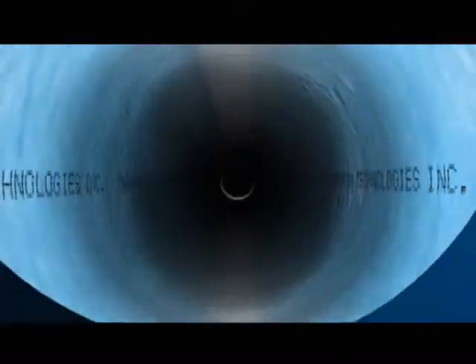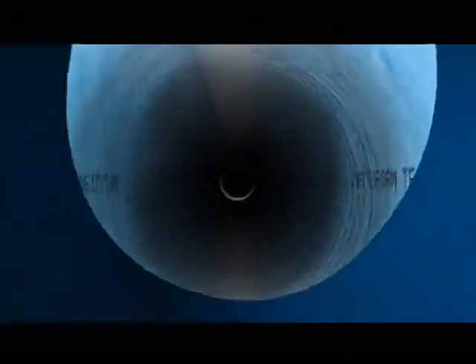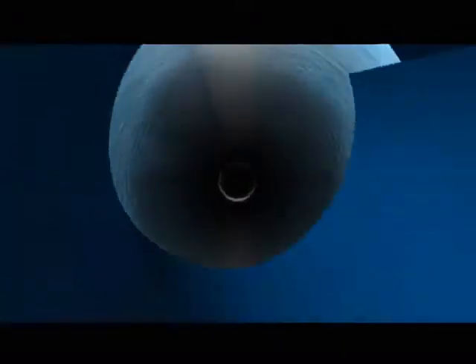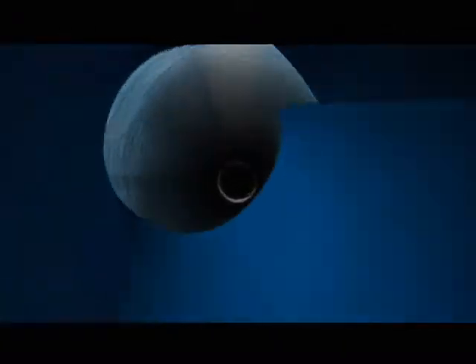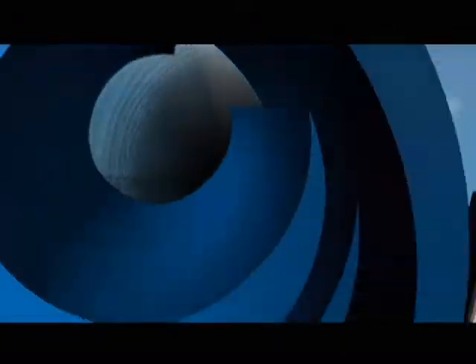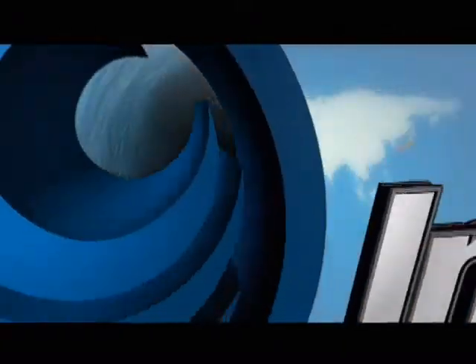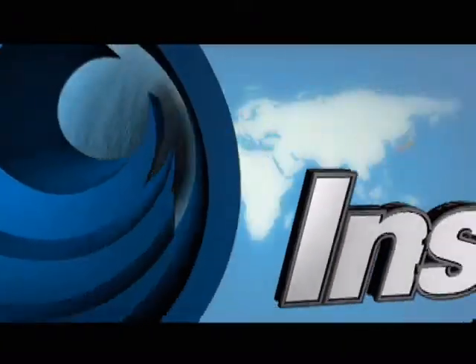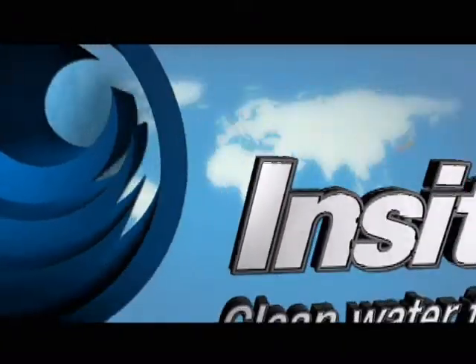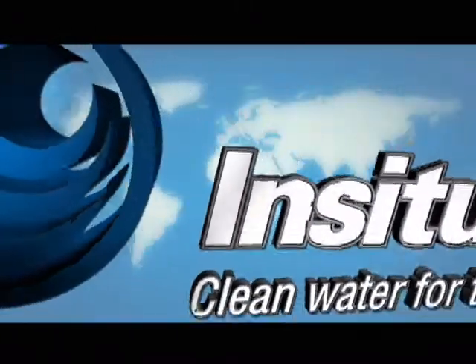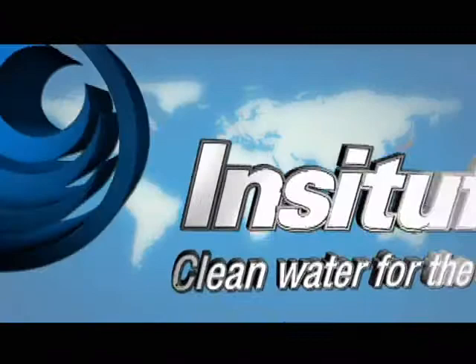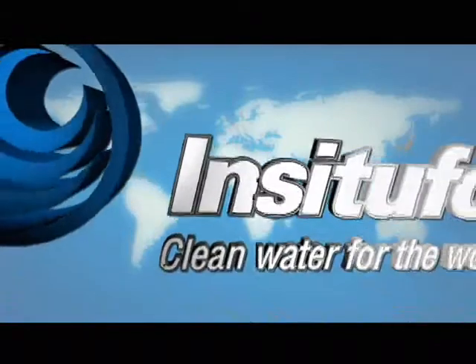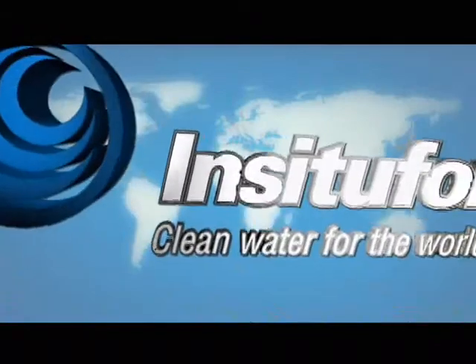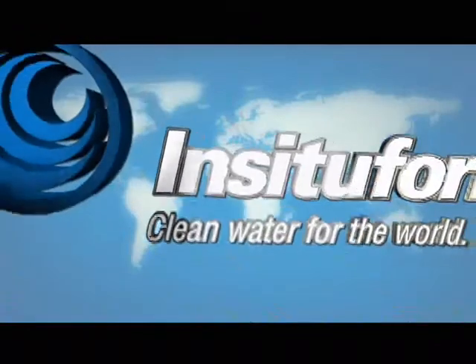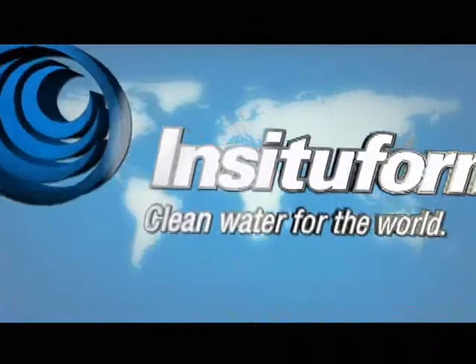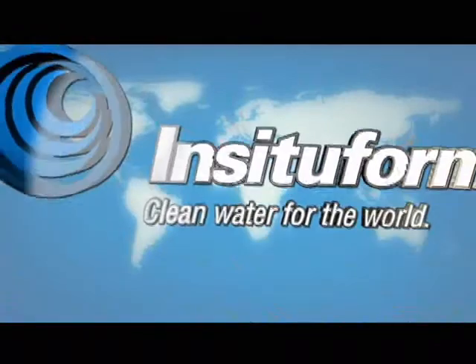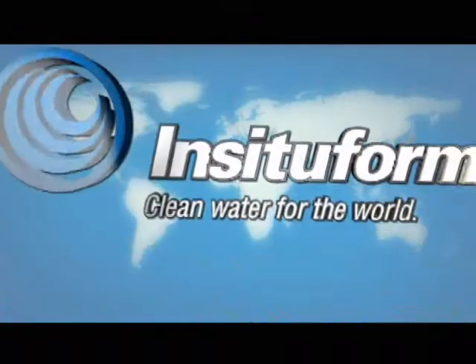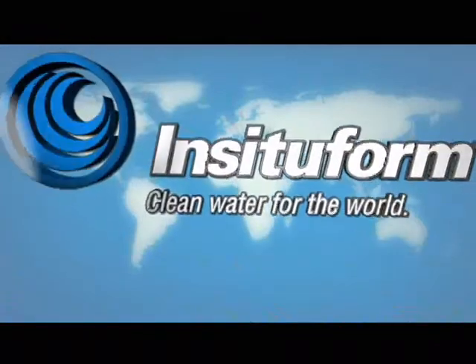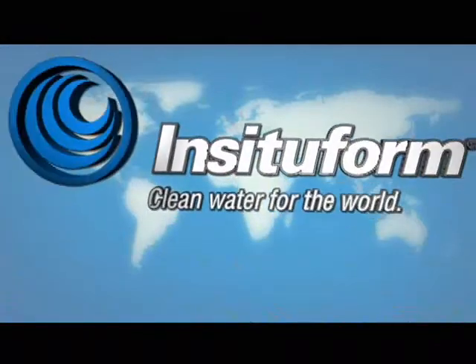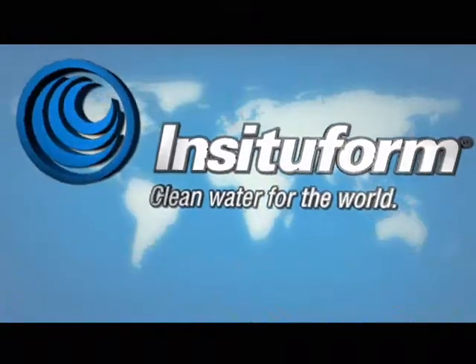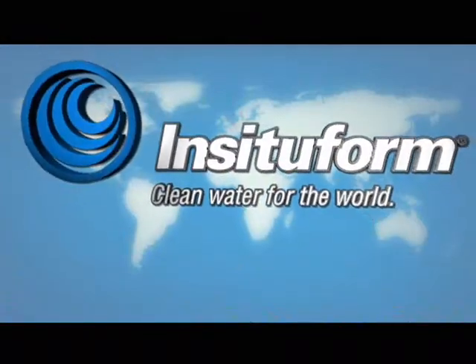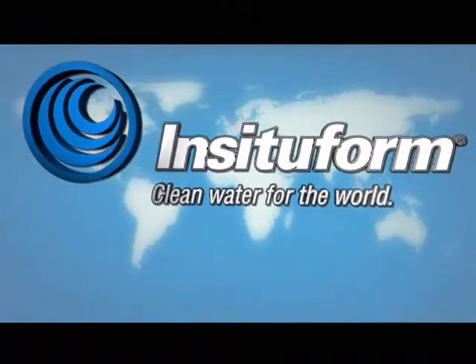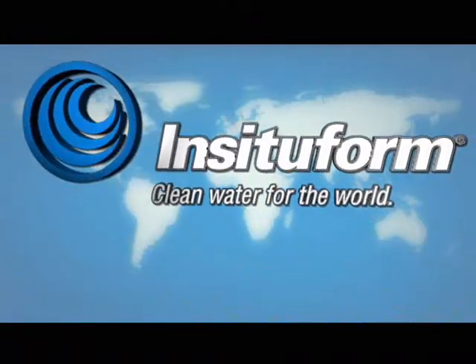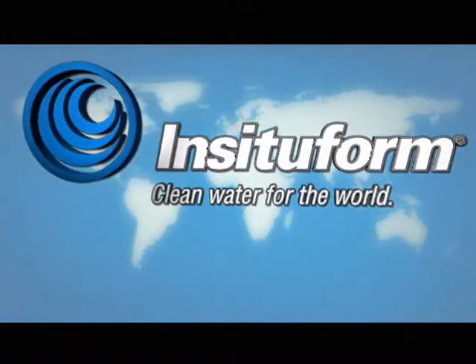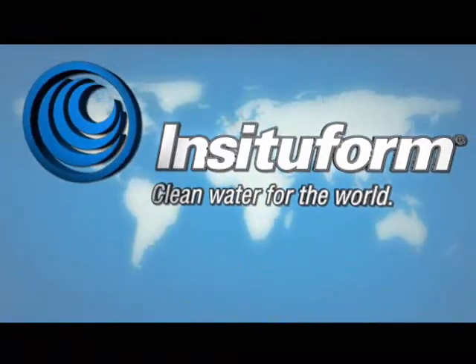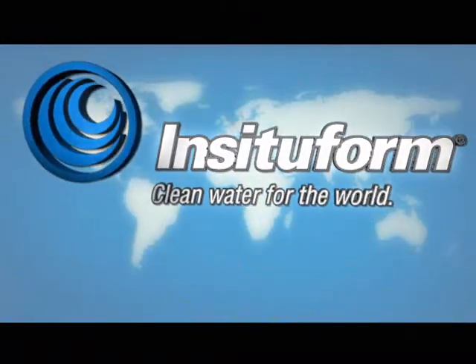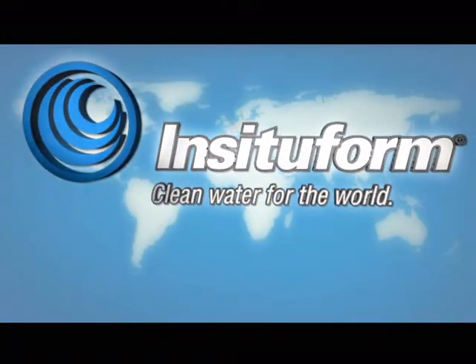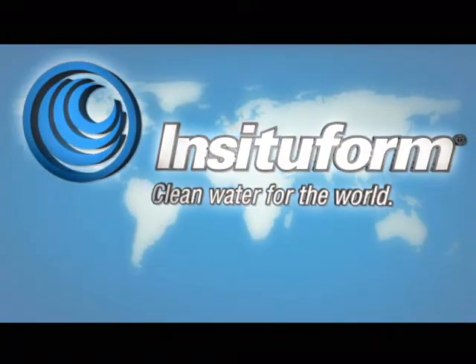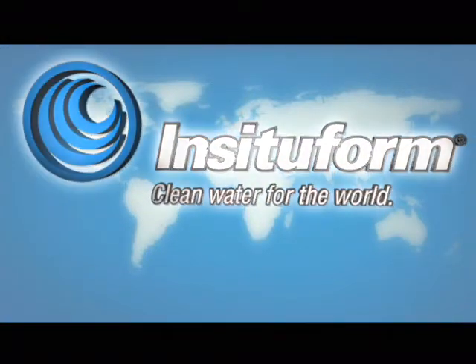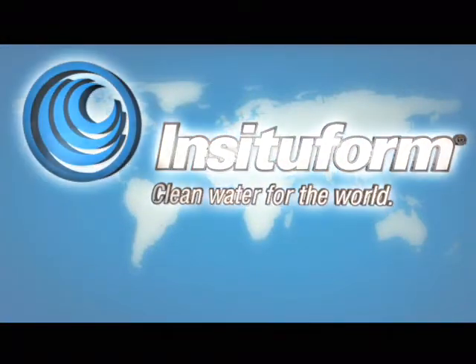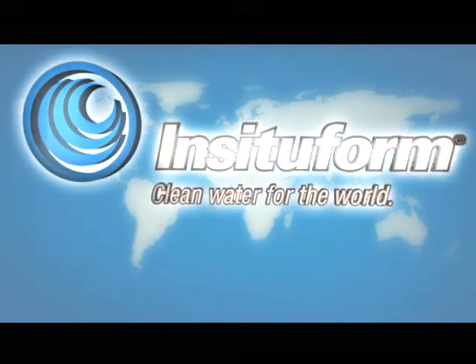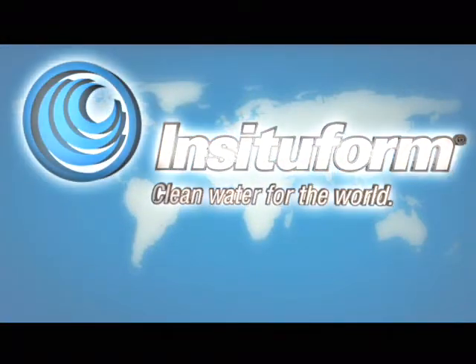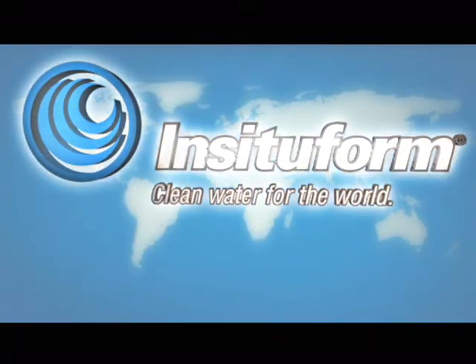In Situ Forms' trenchless technology is the world's most trusted pipe rehabilitation solution.